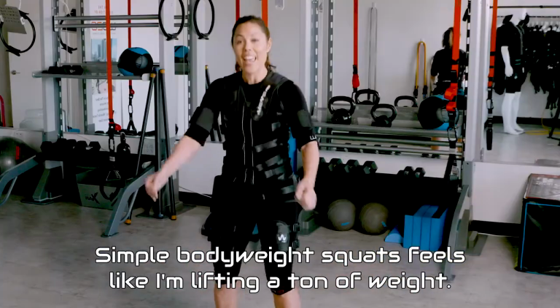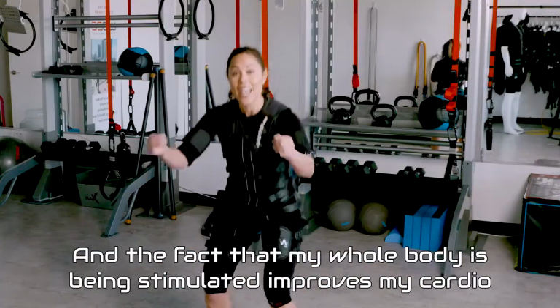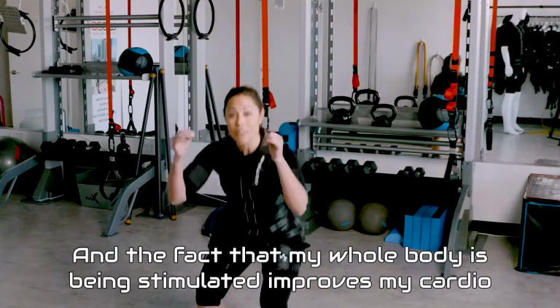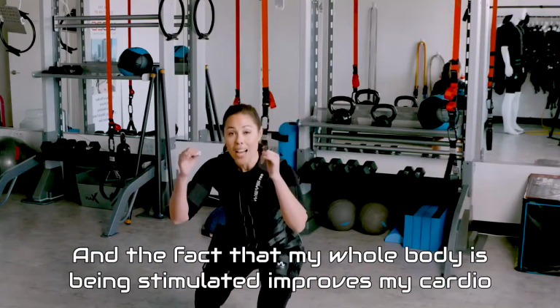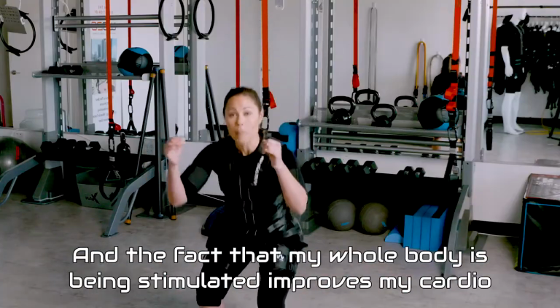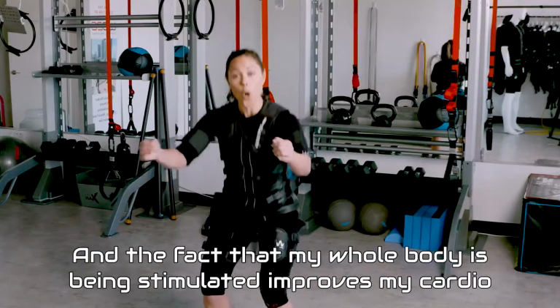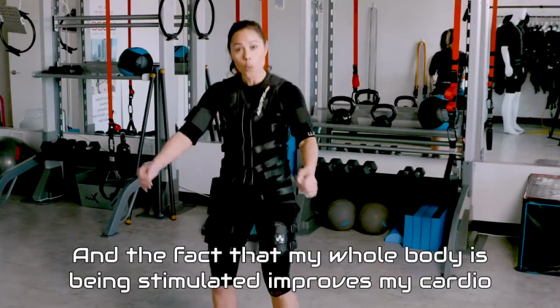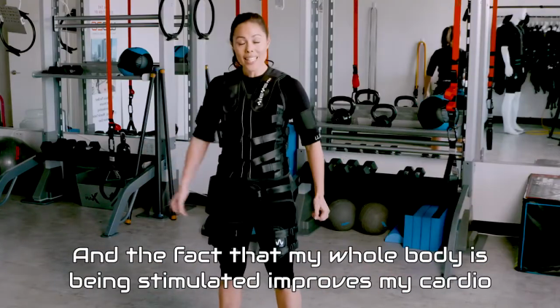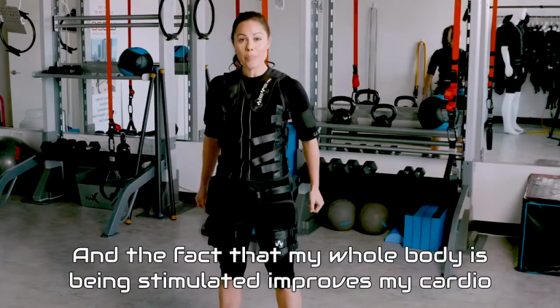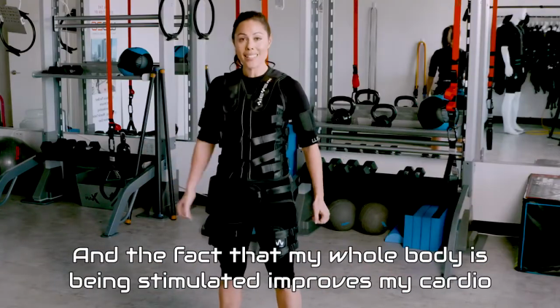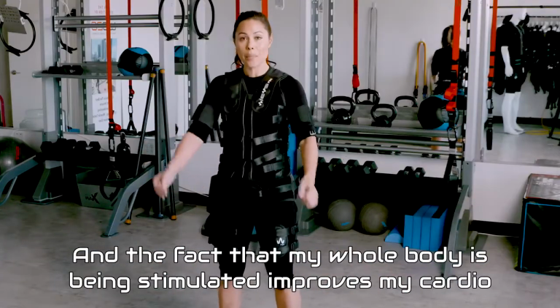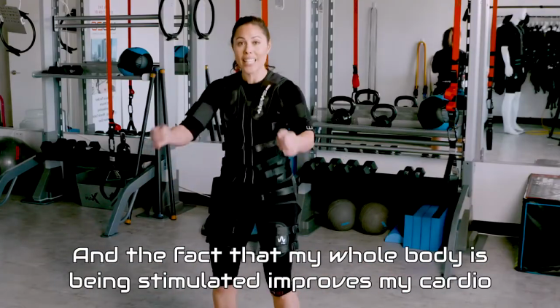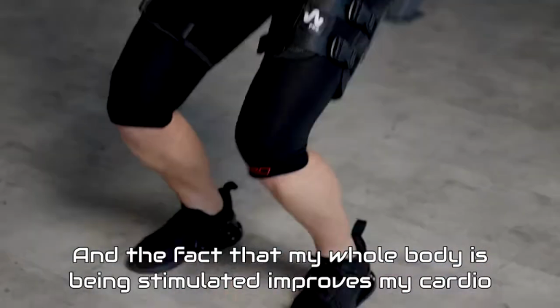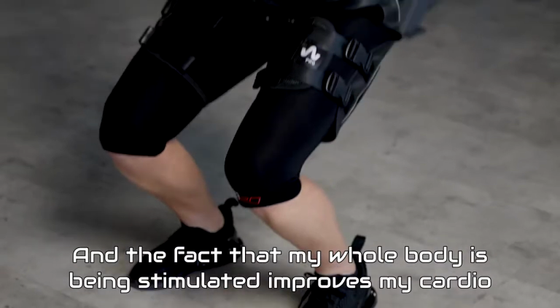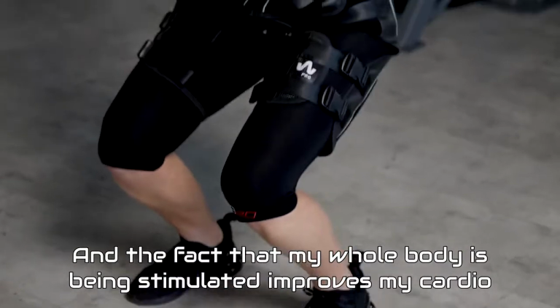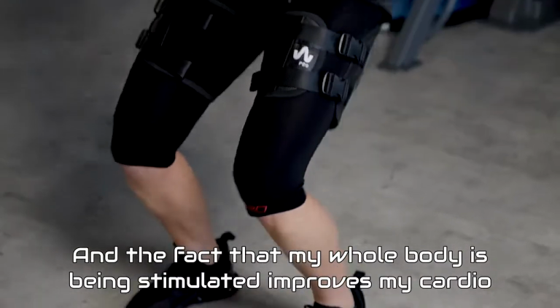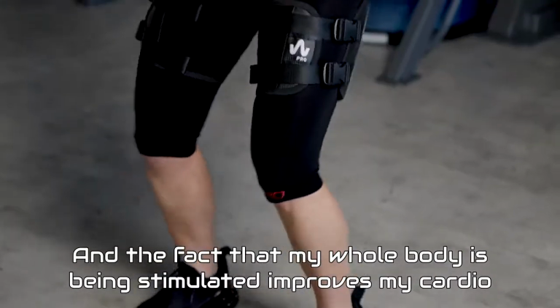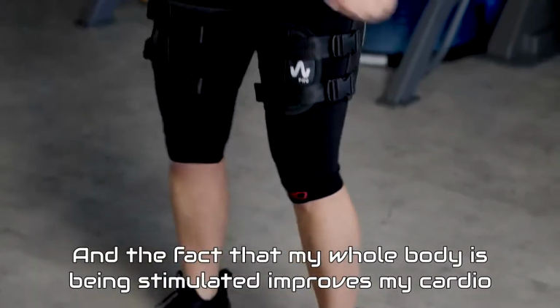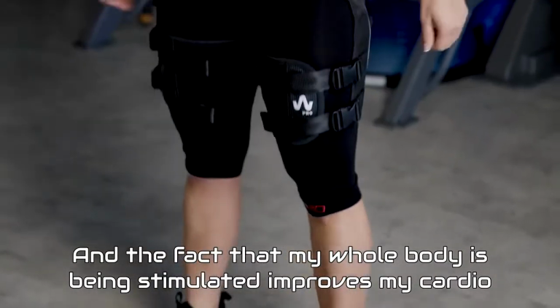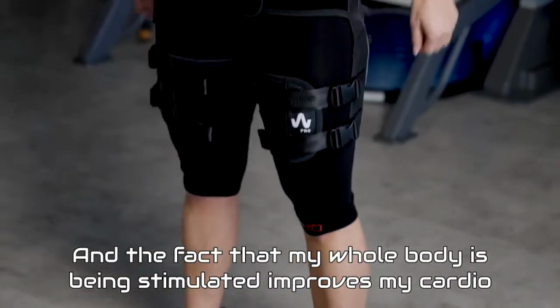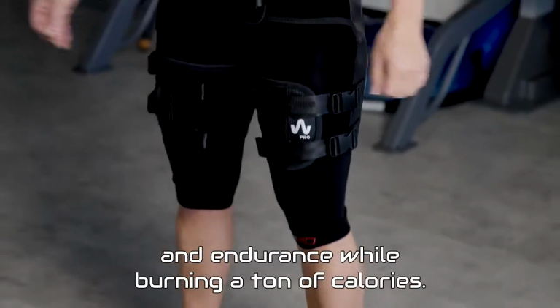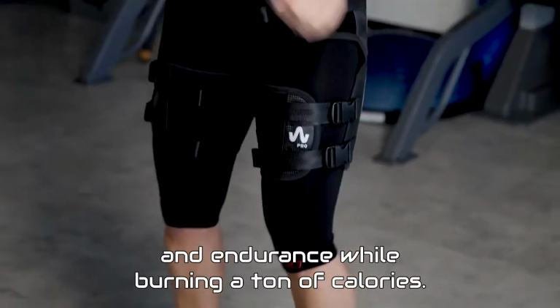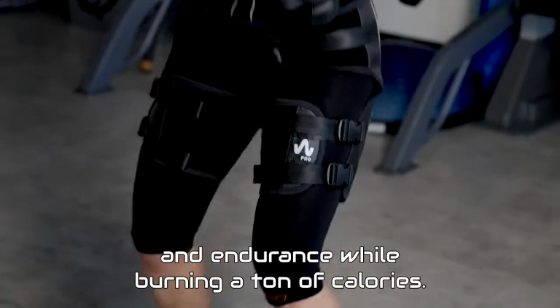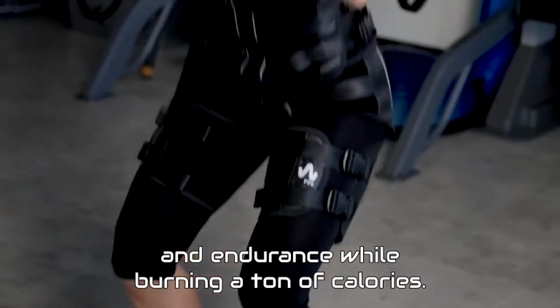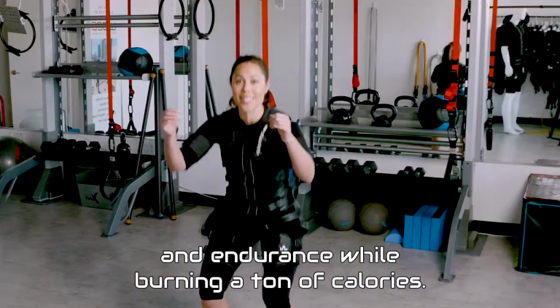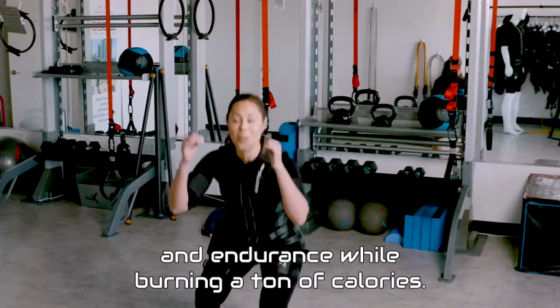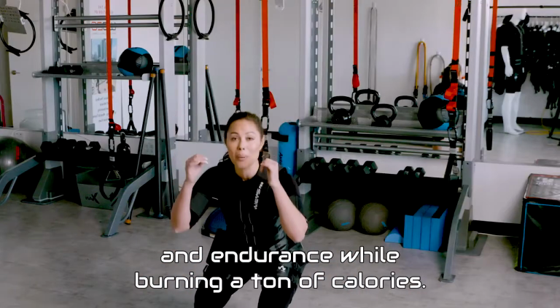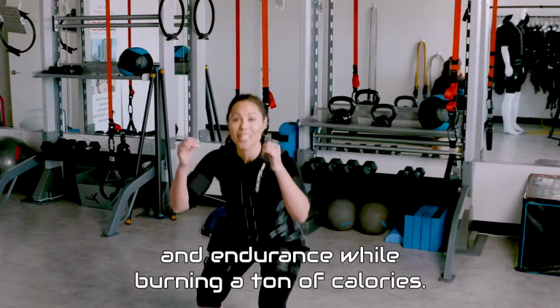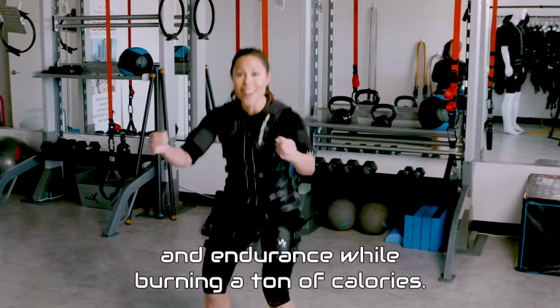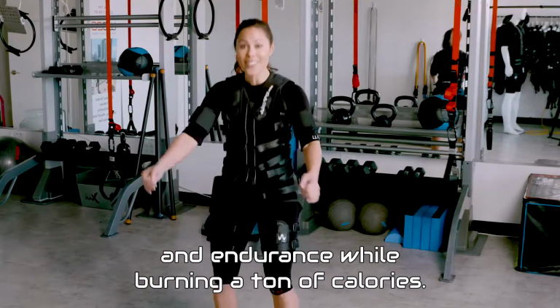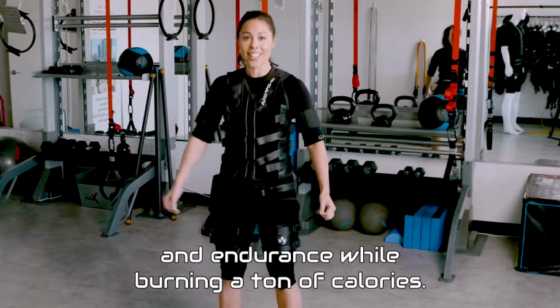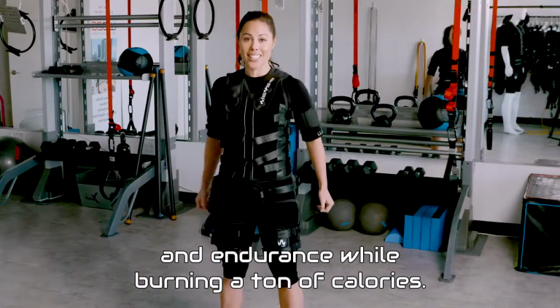The fact that my whole body is being stimulated improves my cardio and endurance while burning a ton of calories.